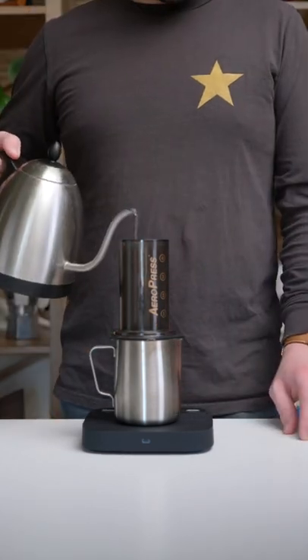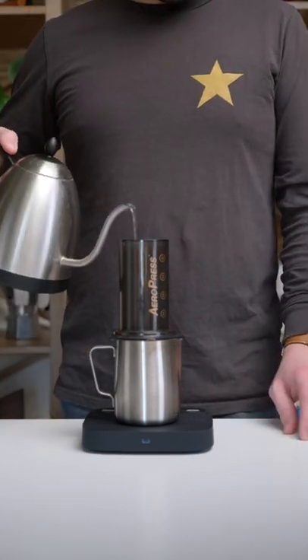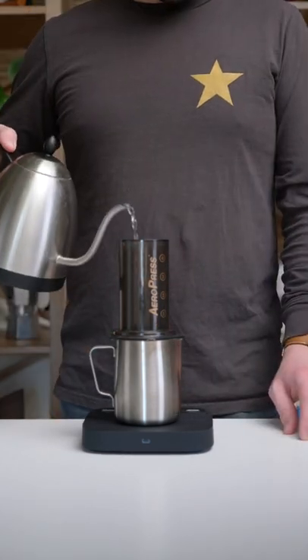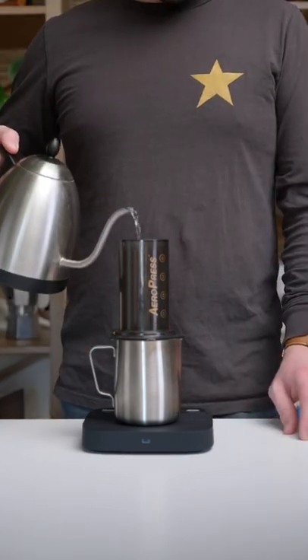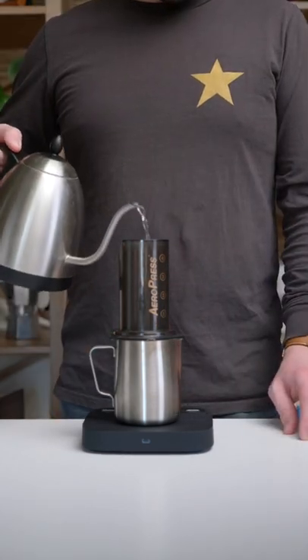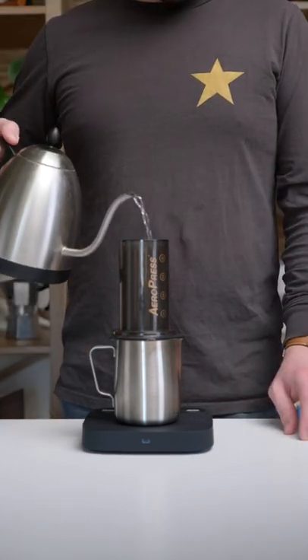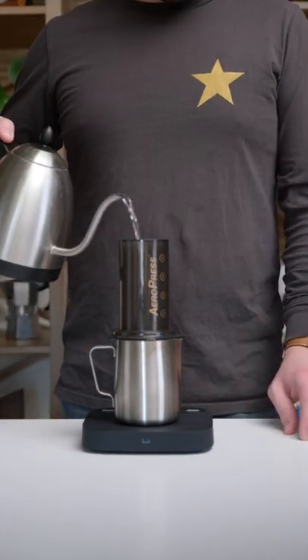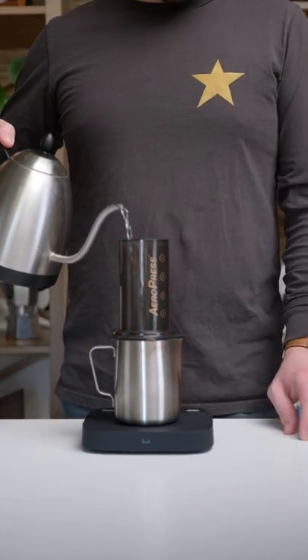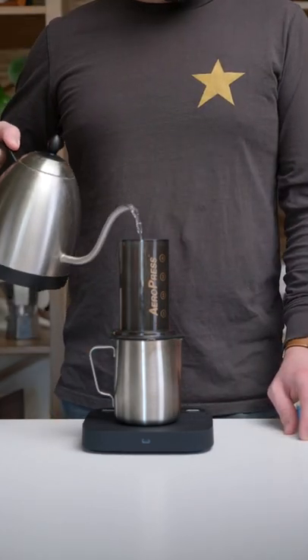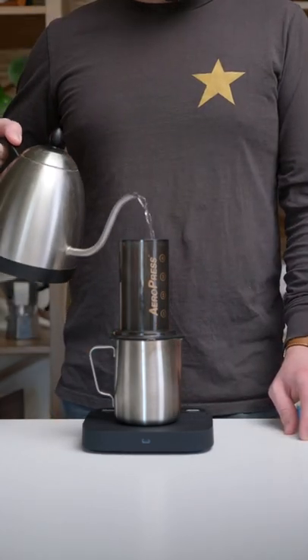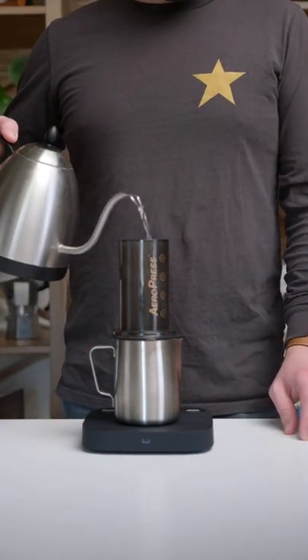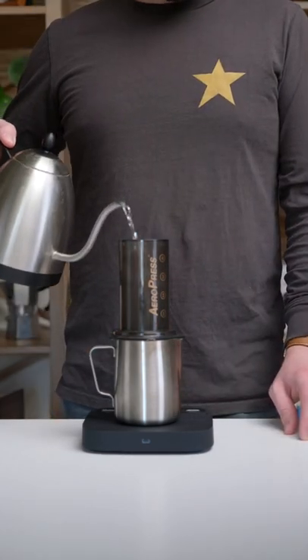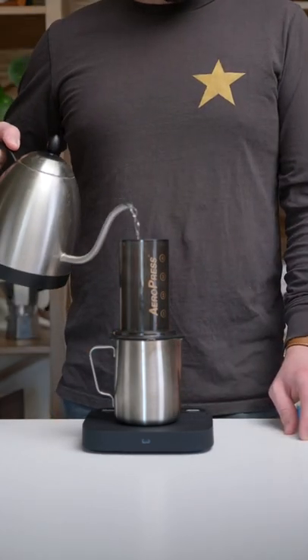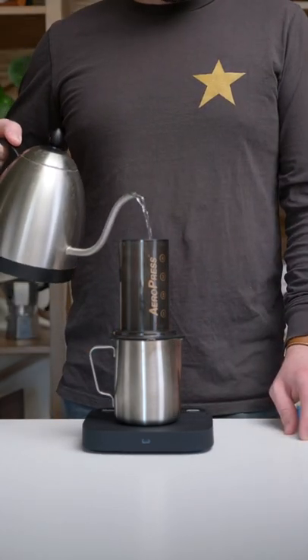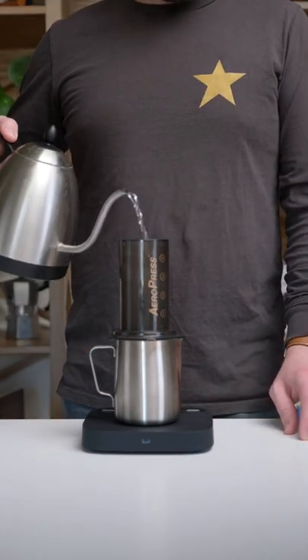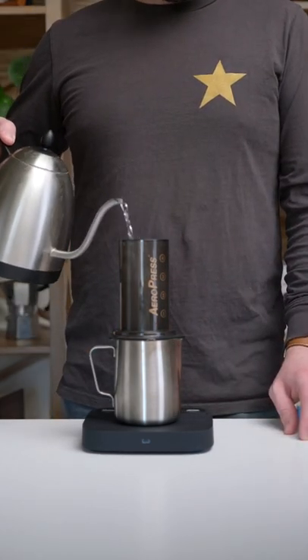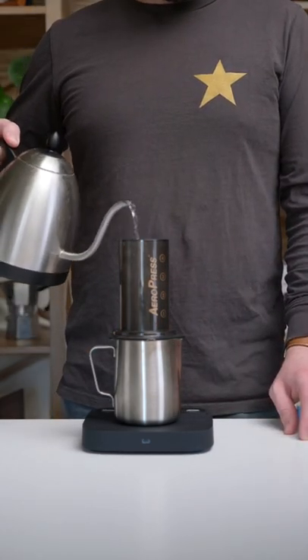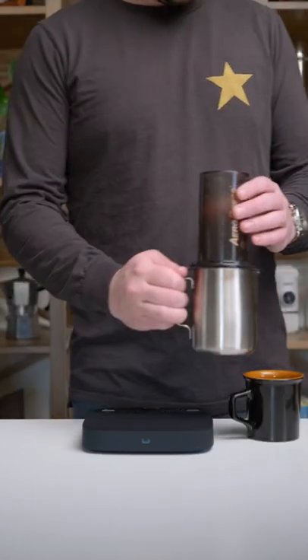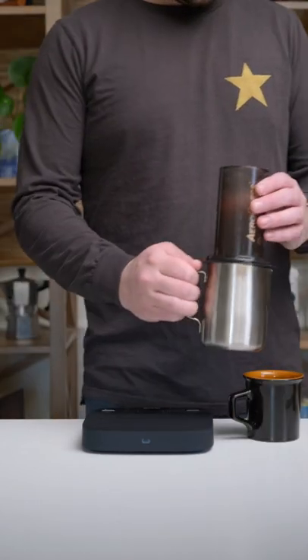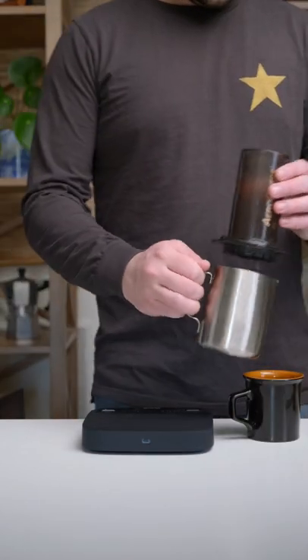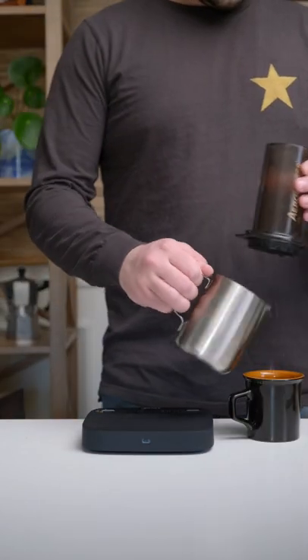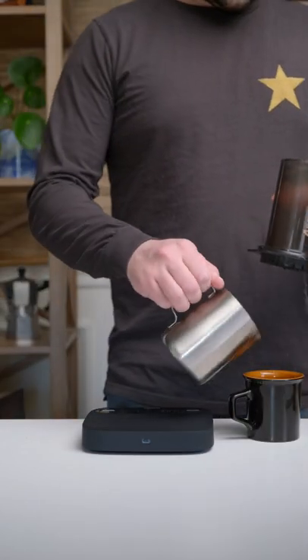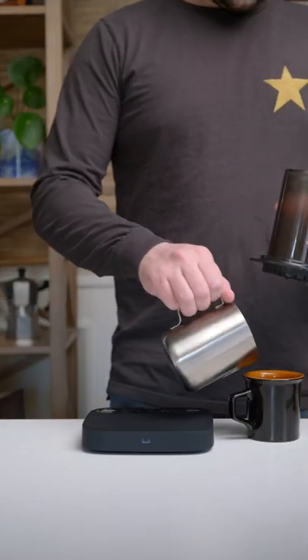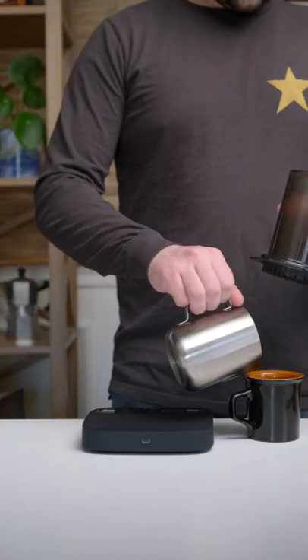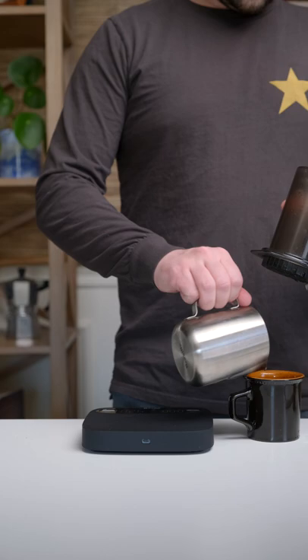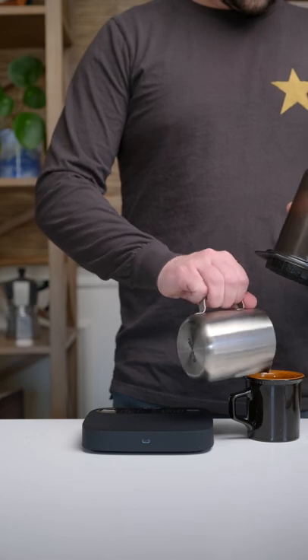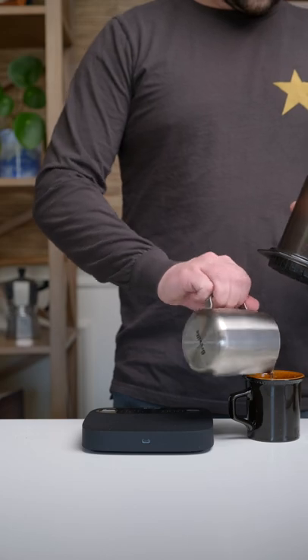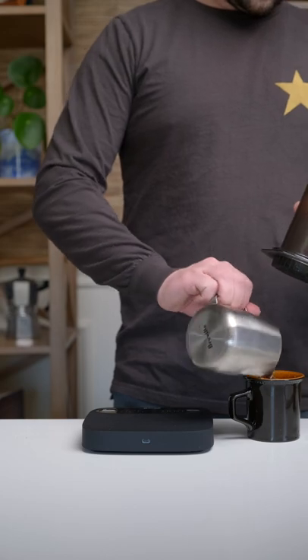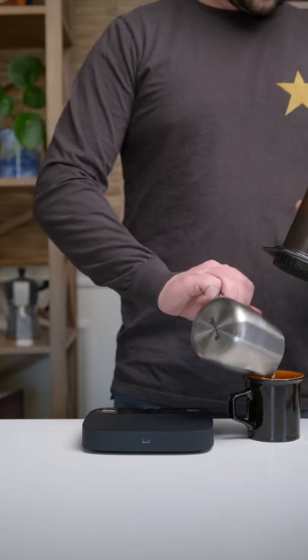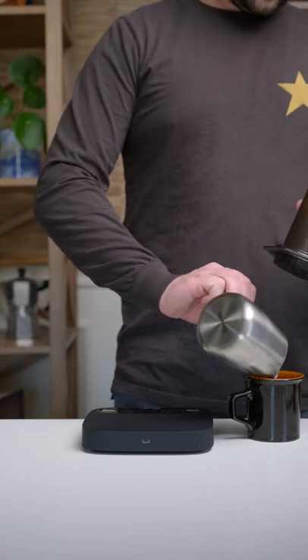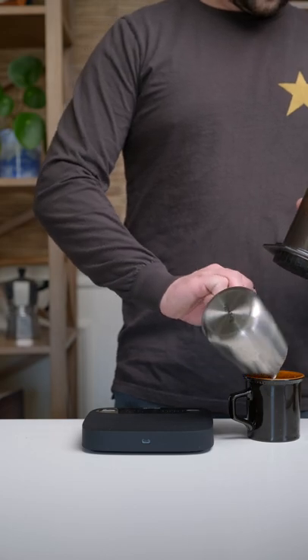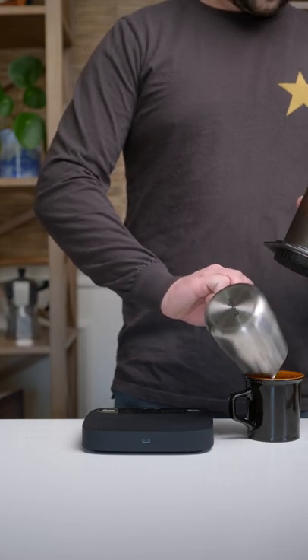We begin by pre-rinsing our brewer and a filter. There is a filter in there, I just didn't want to show you.